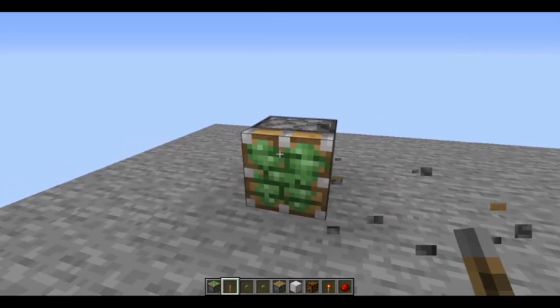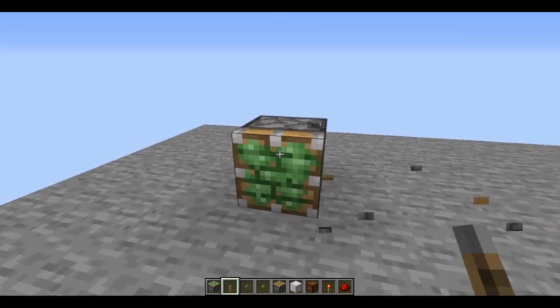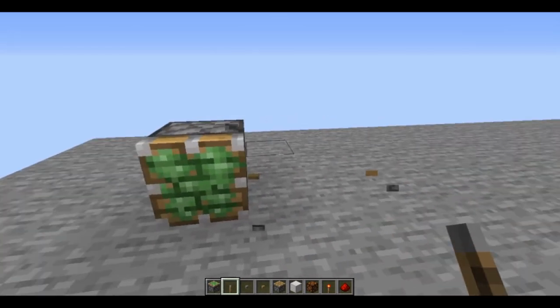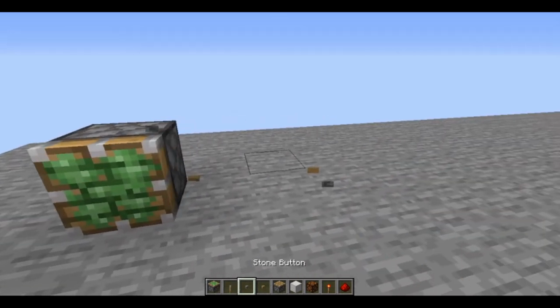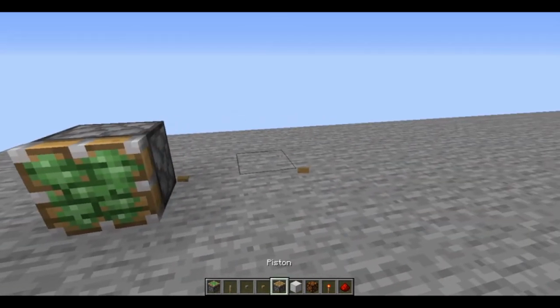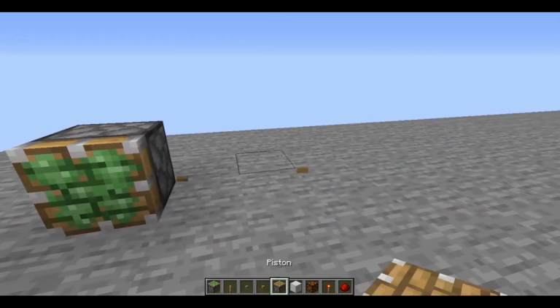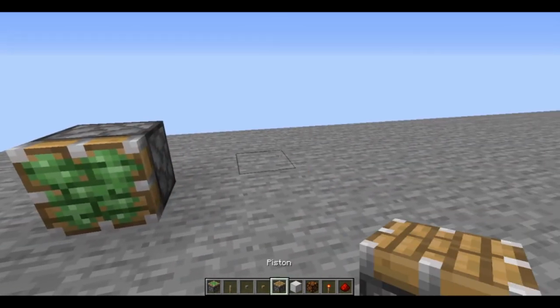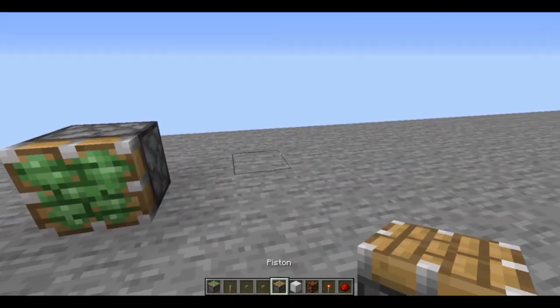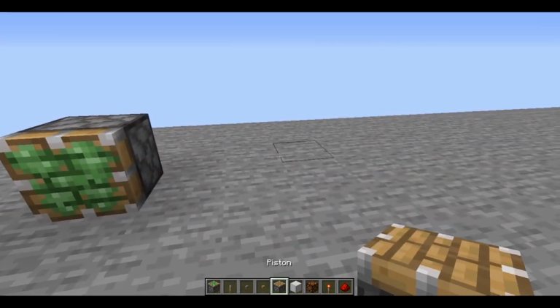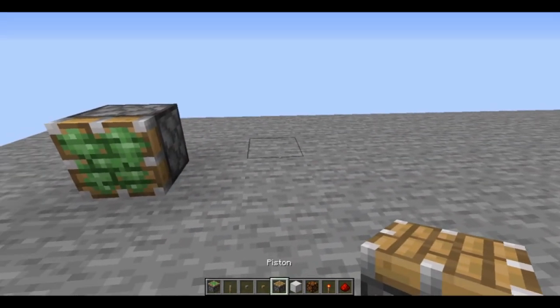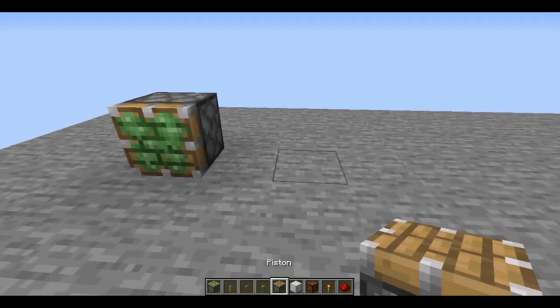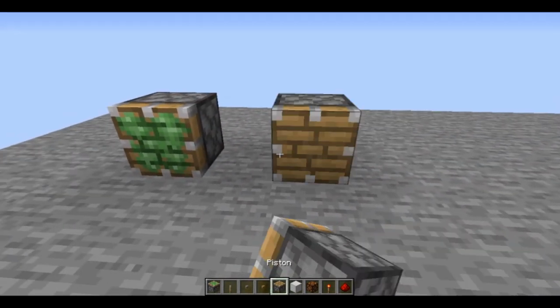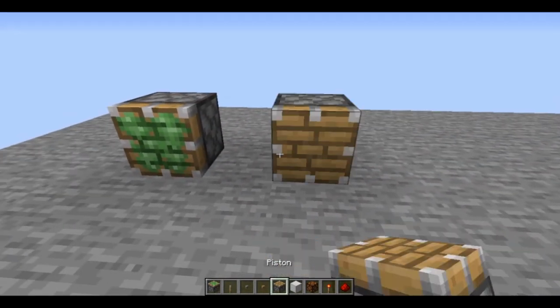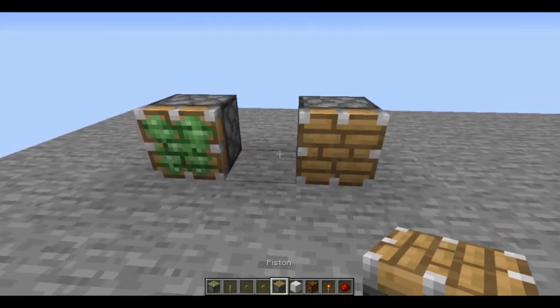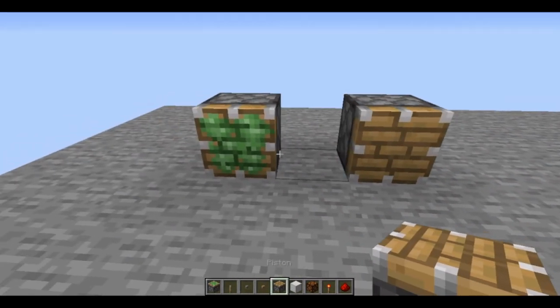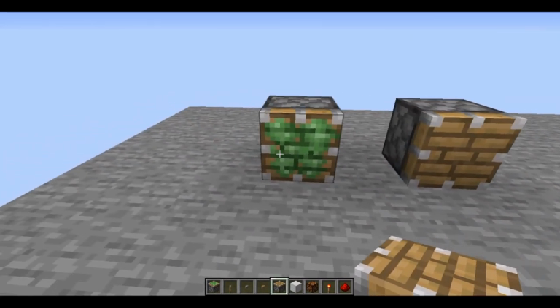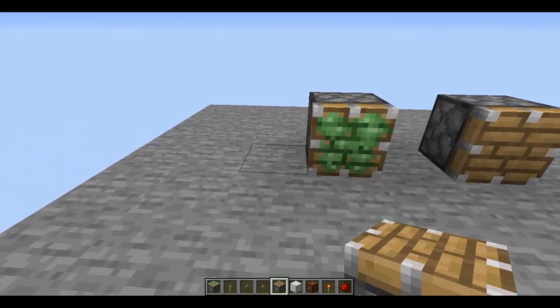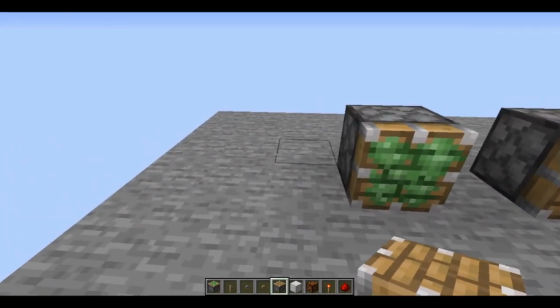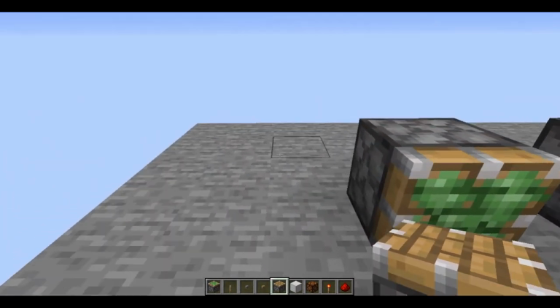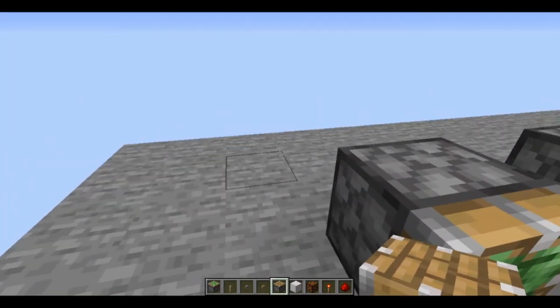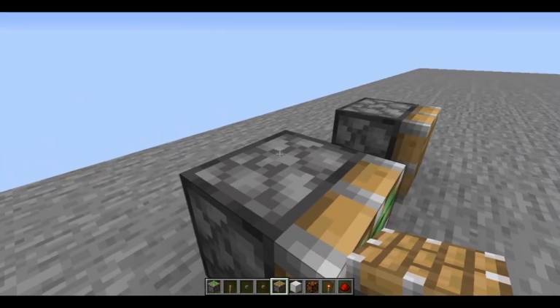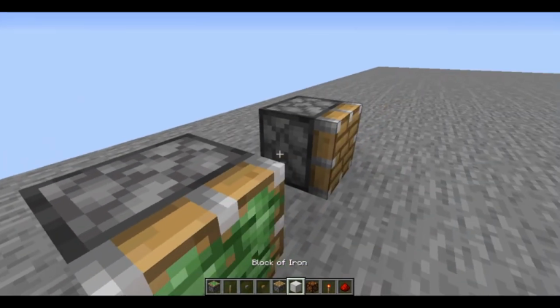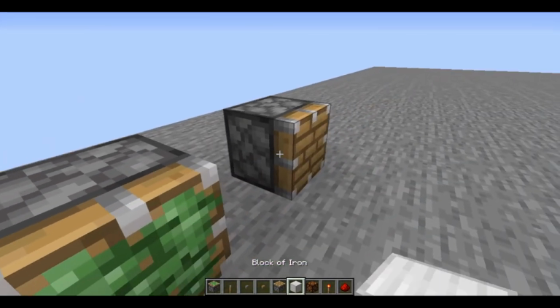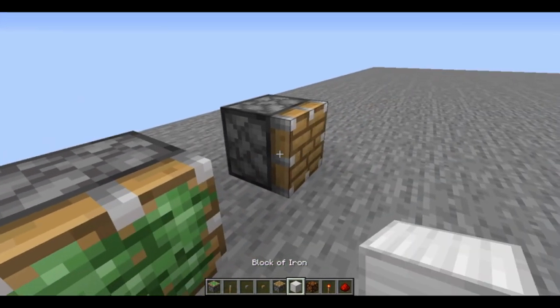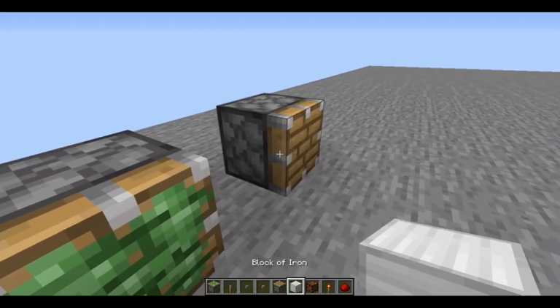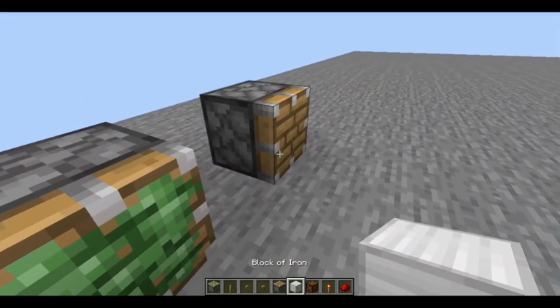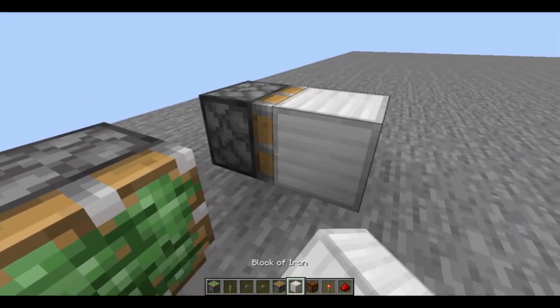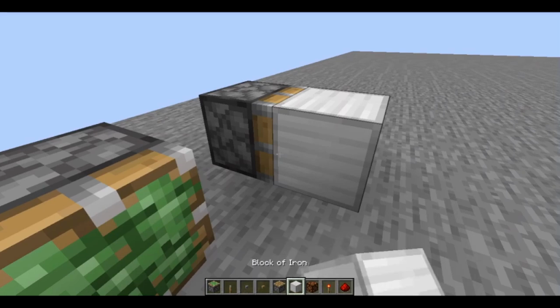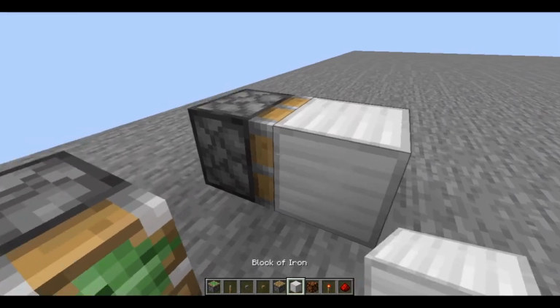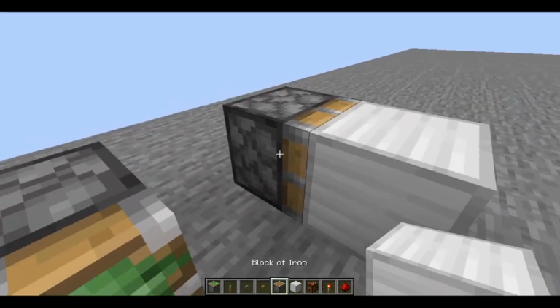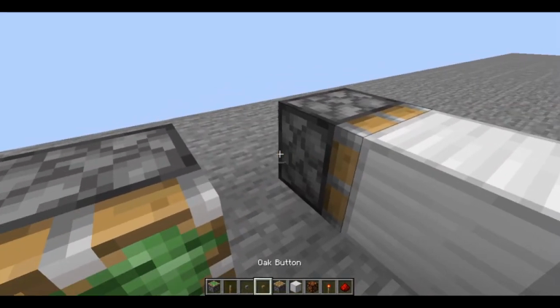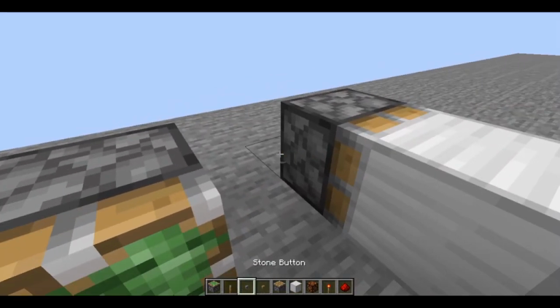As you guys know, if you play Minecraft, you probably know what a piston does — it can push blocks.